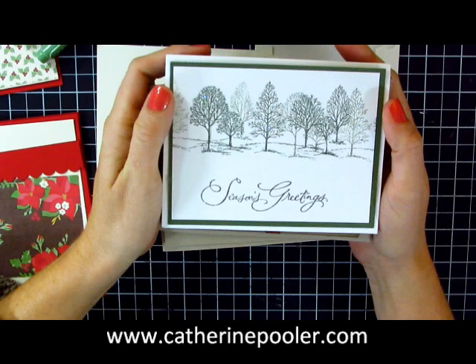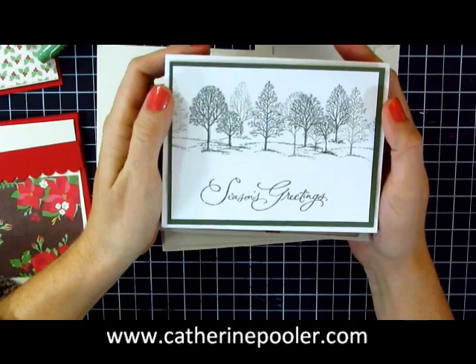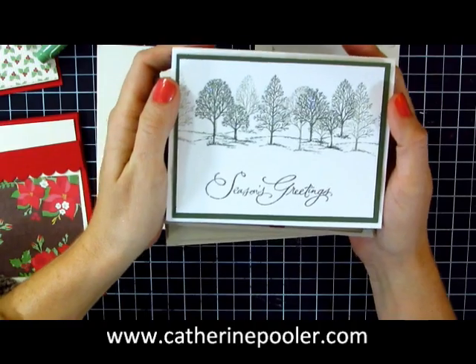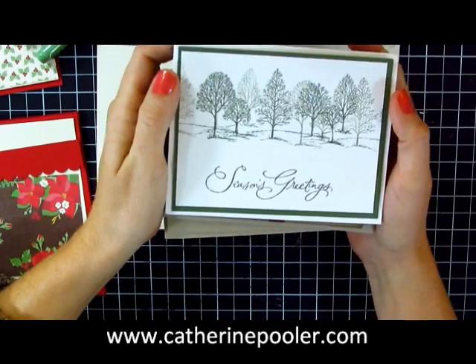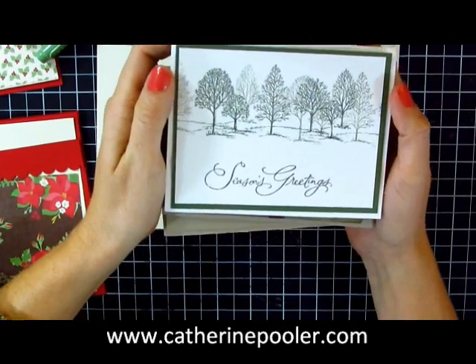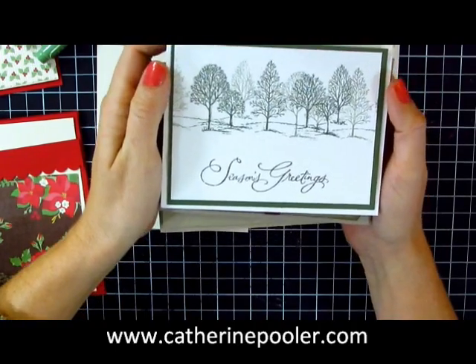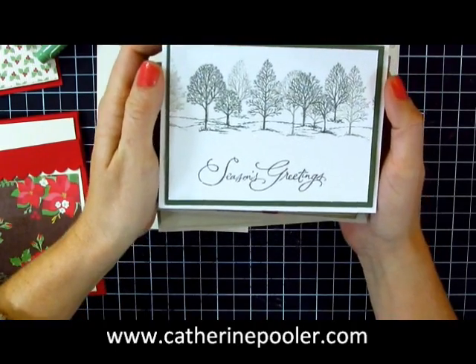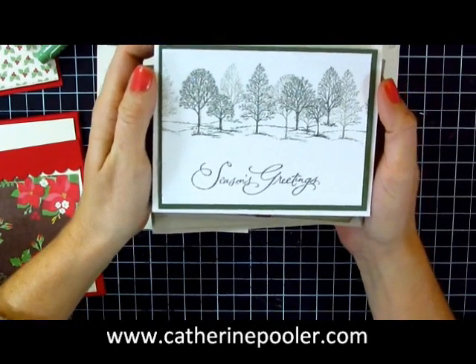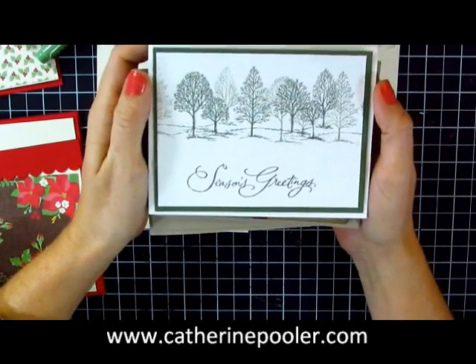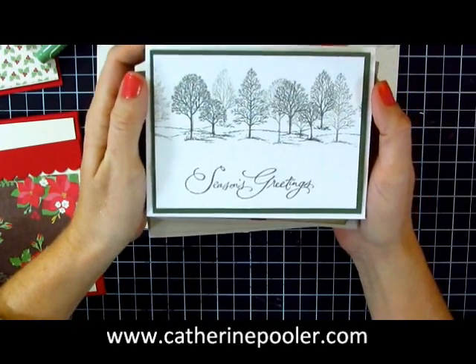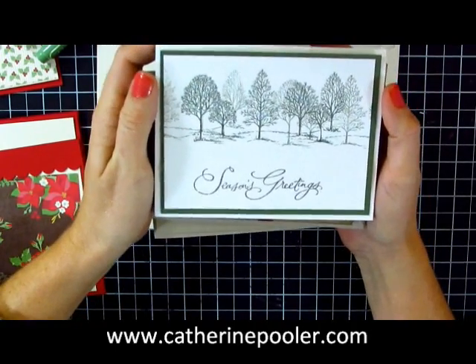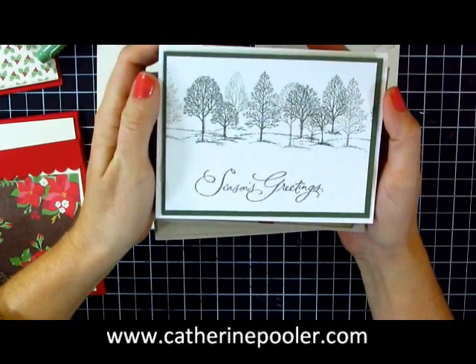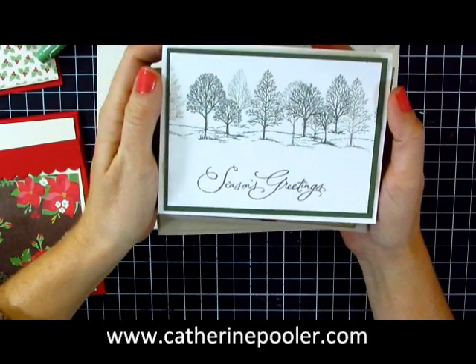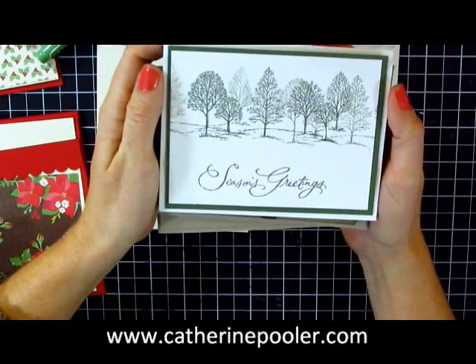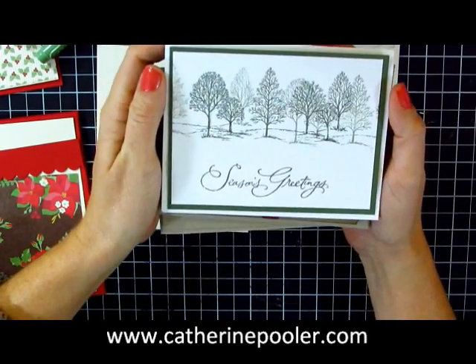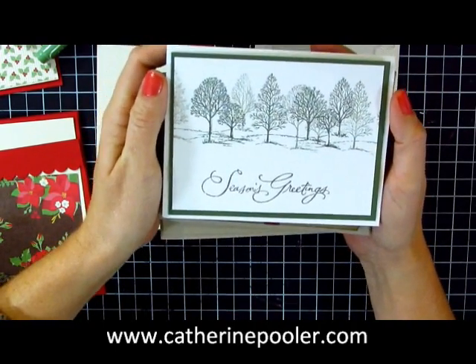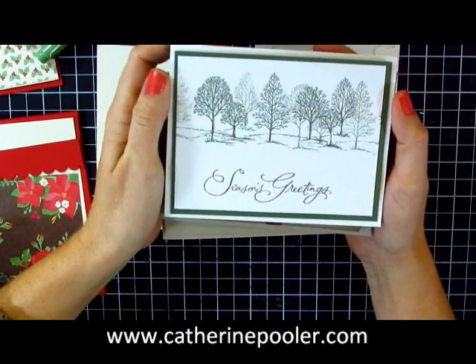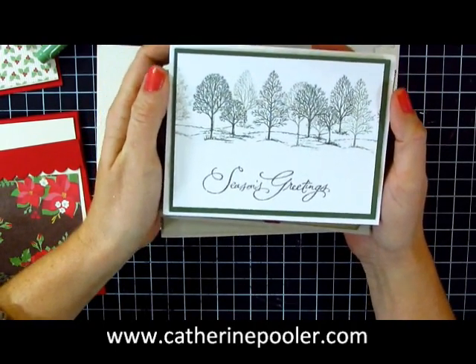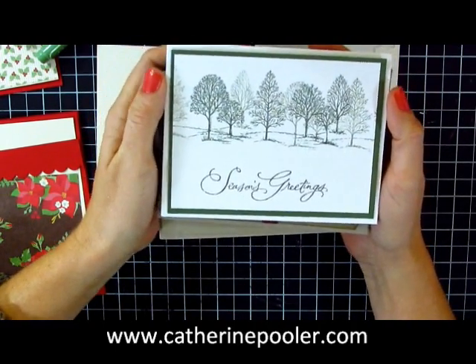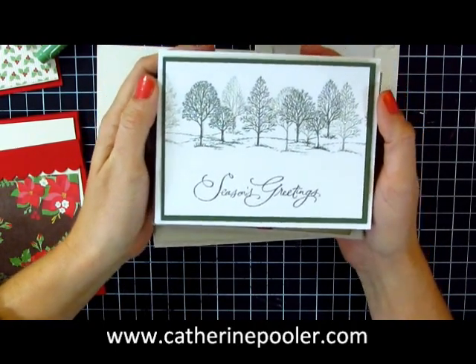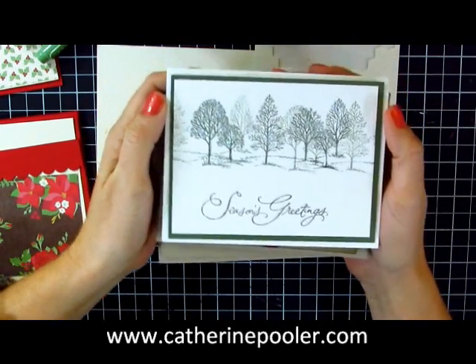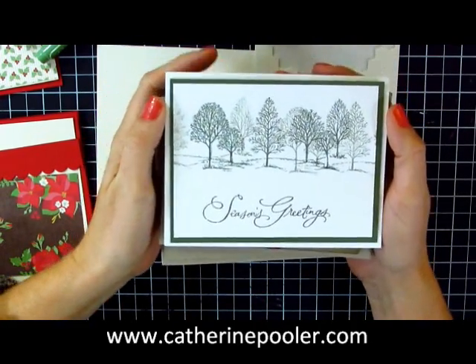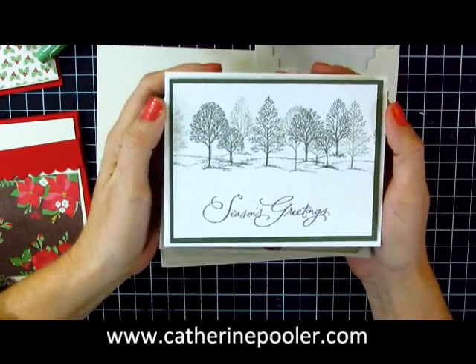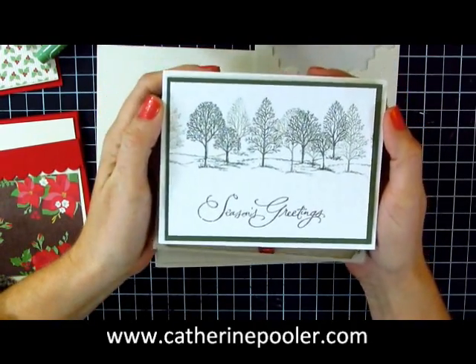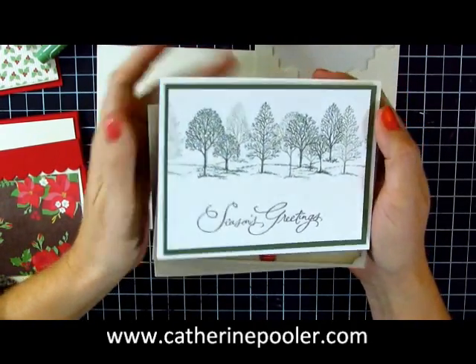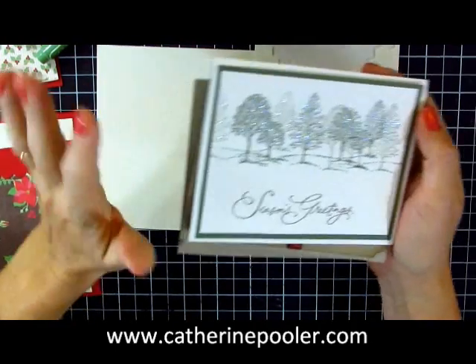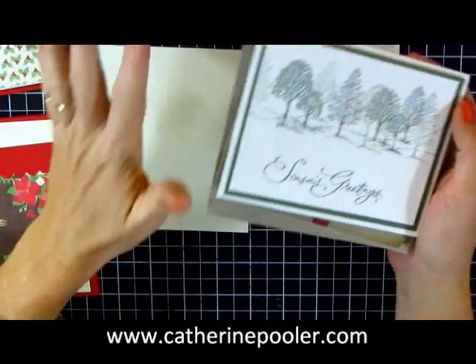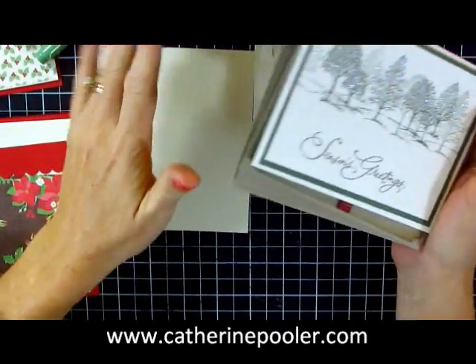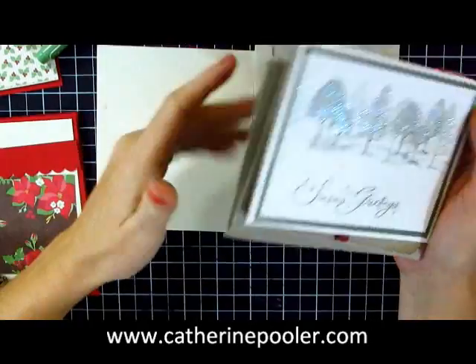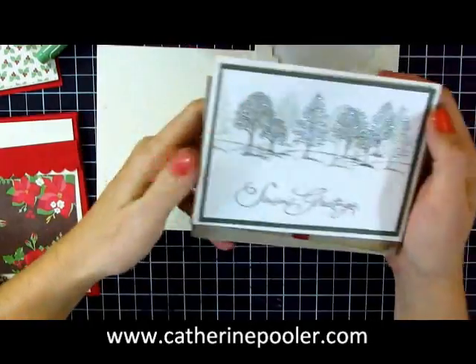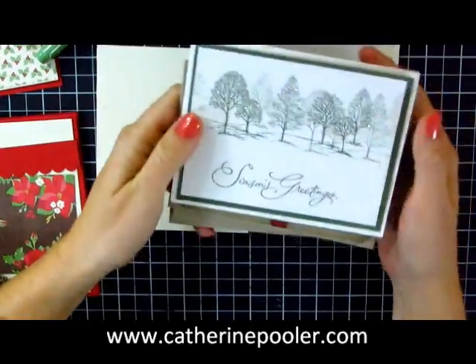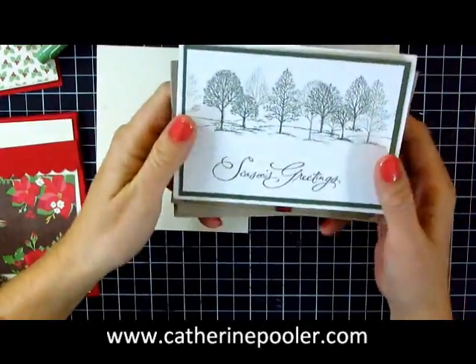Hey everyone, it's Kathryn Poehler. Welcome to the fifth video in my series on mass producing Christmas cards.